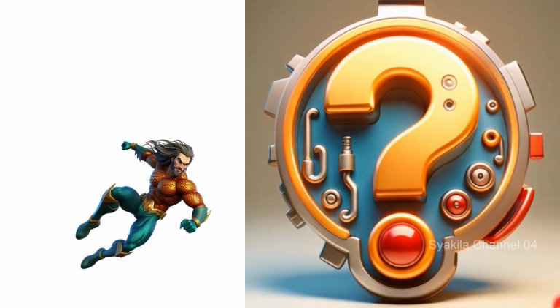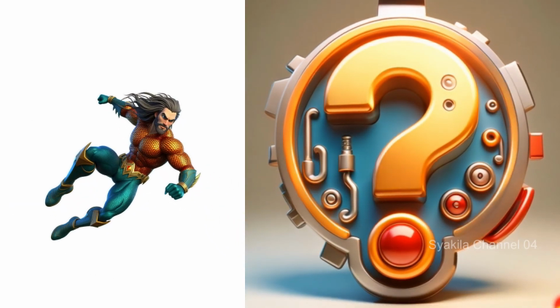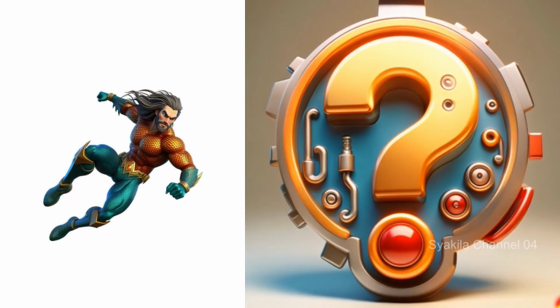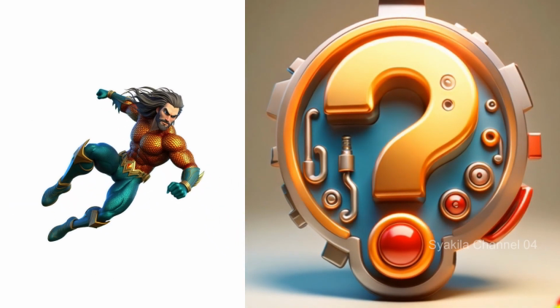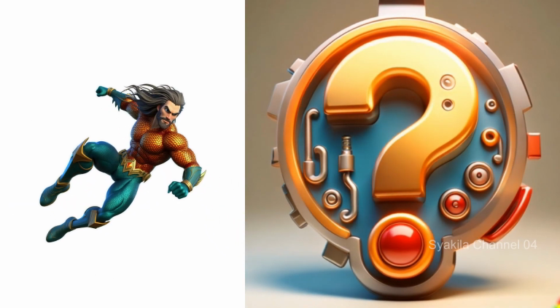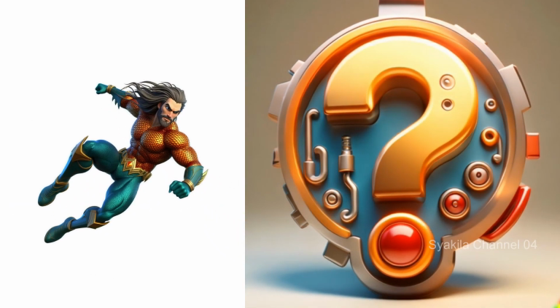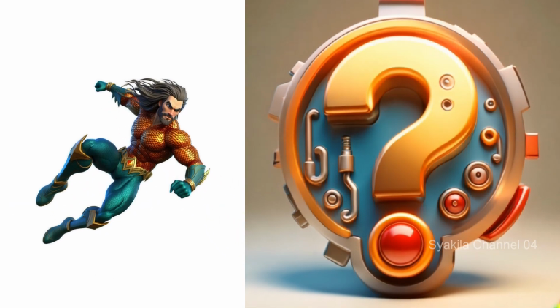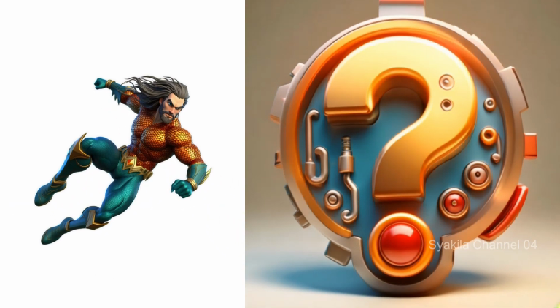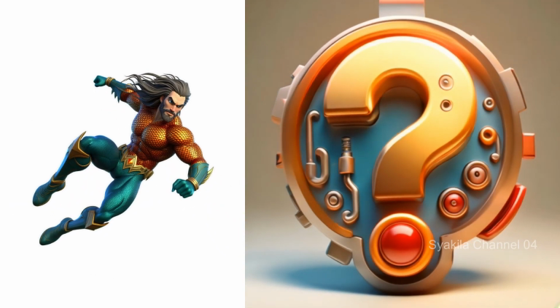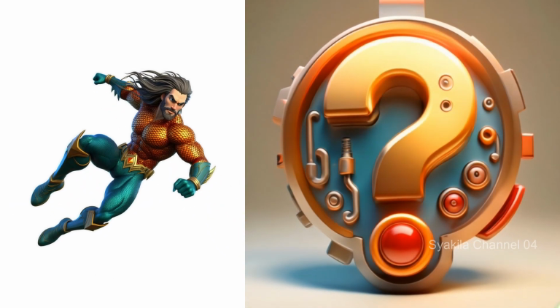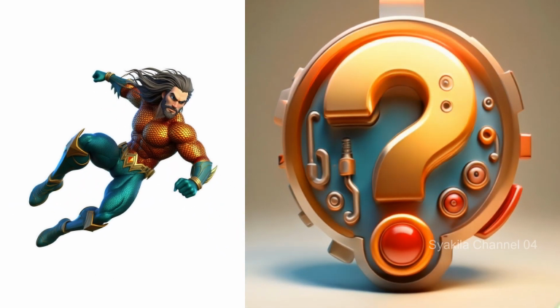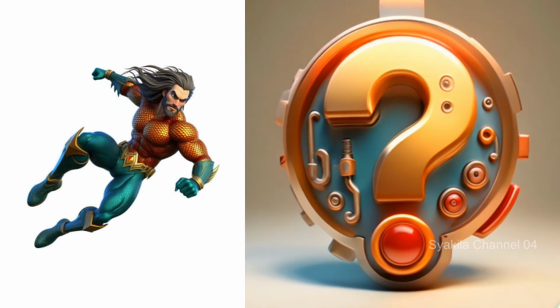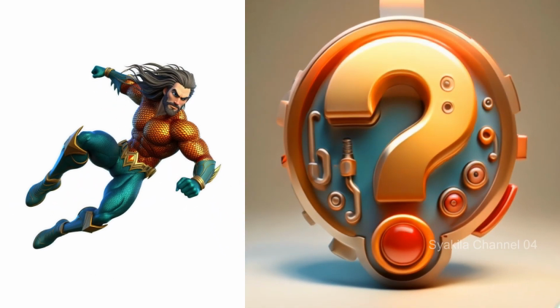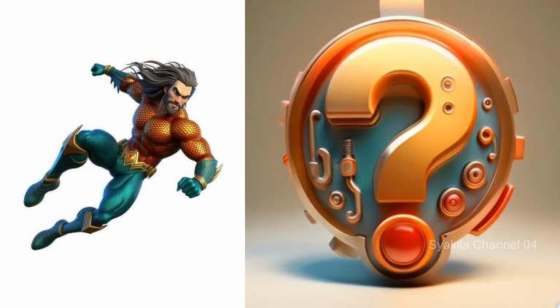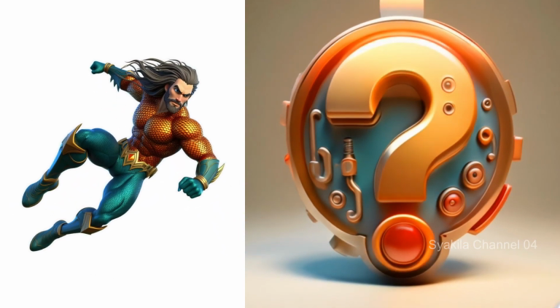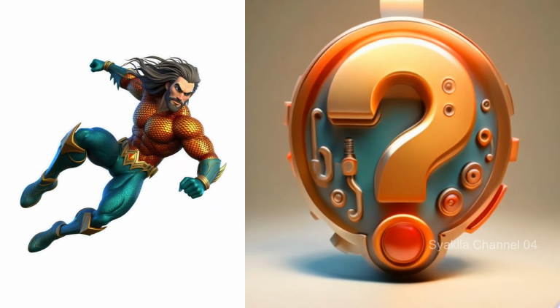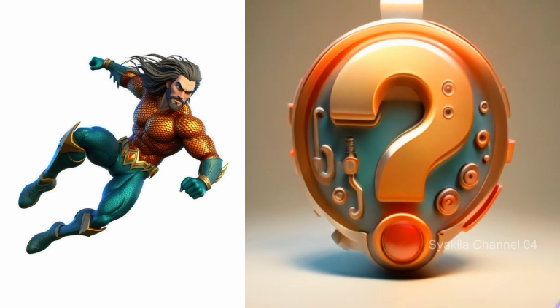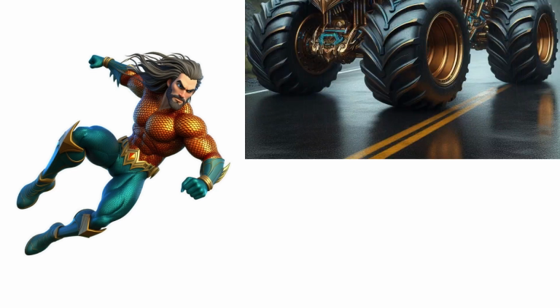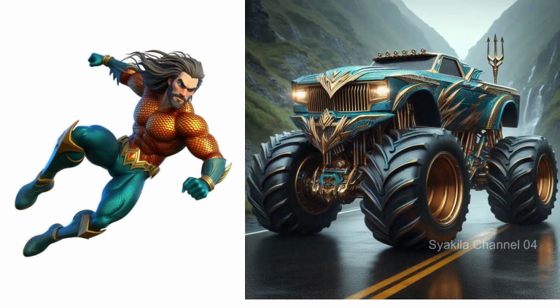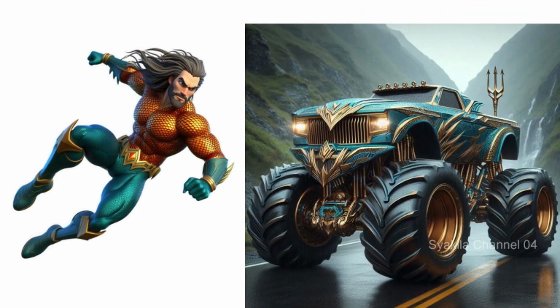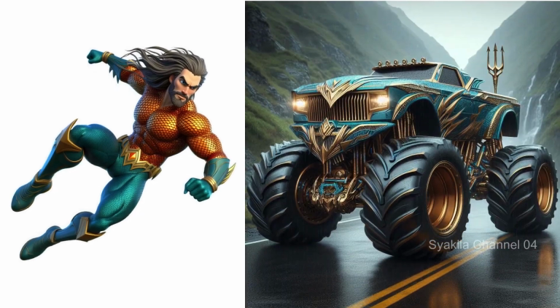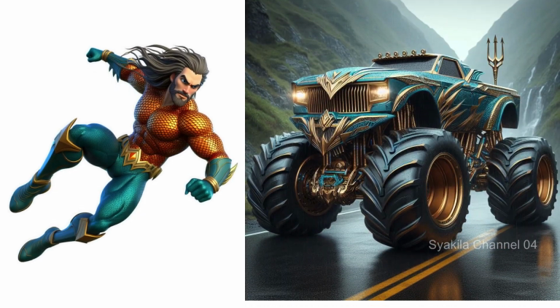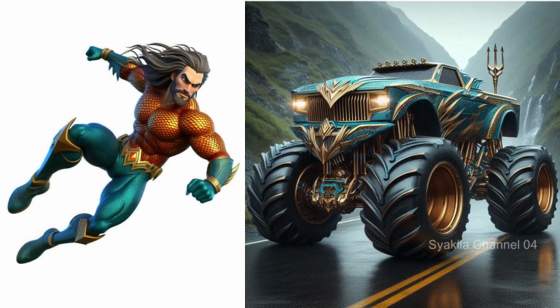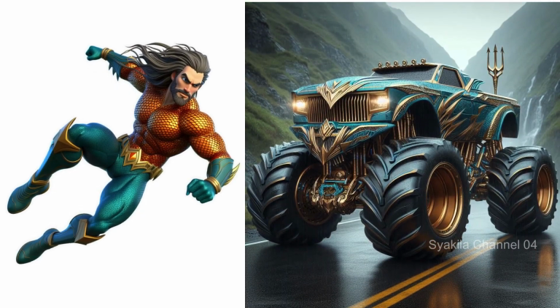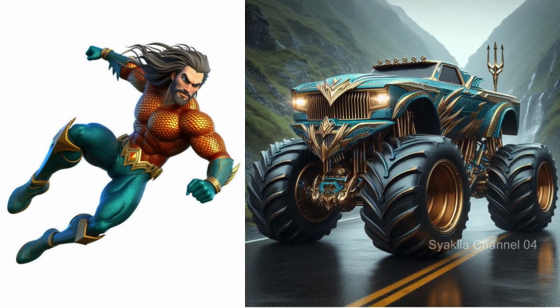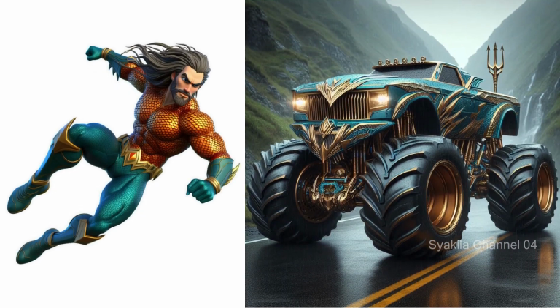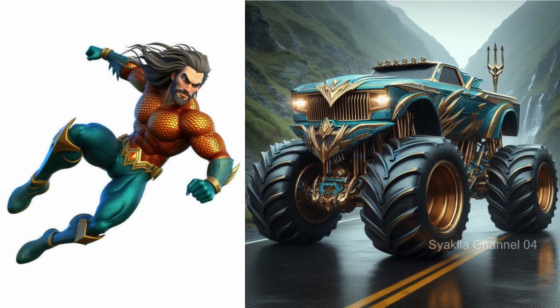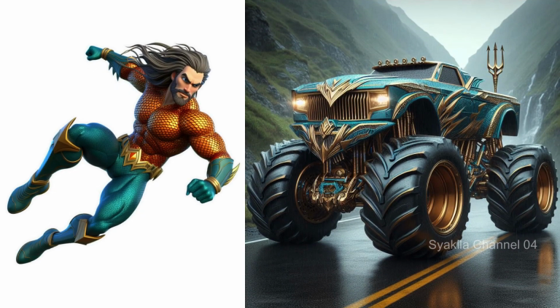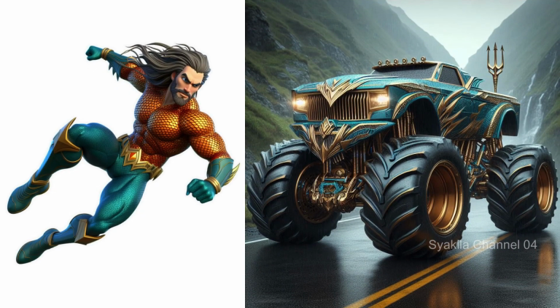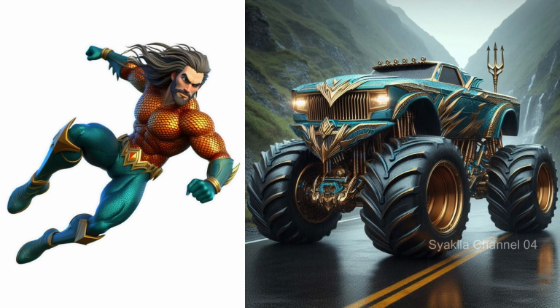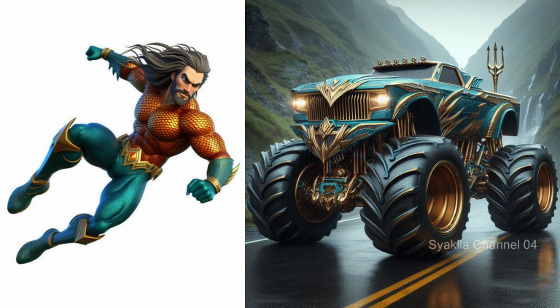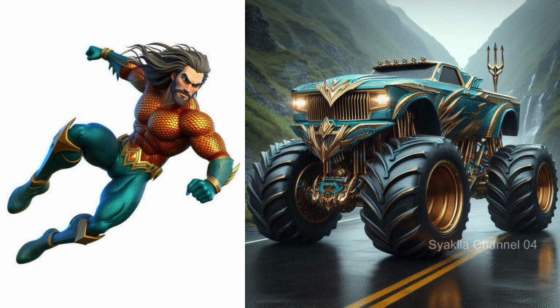Next, Aquaman transformation into monster truck. Of course the water element is here.